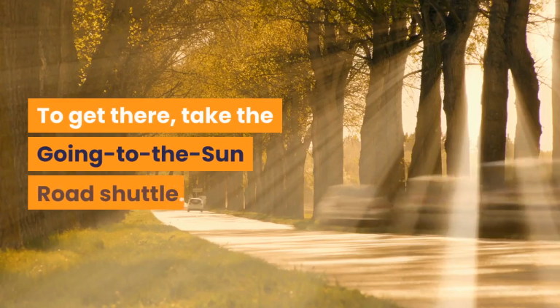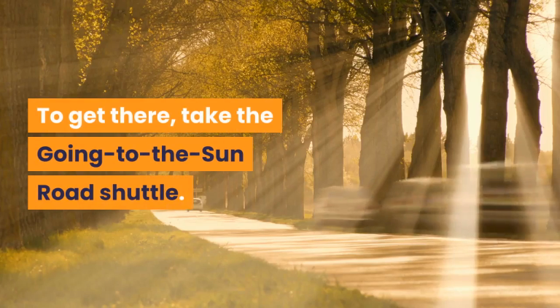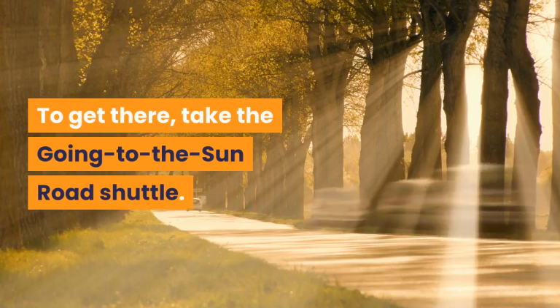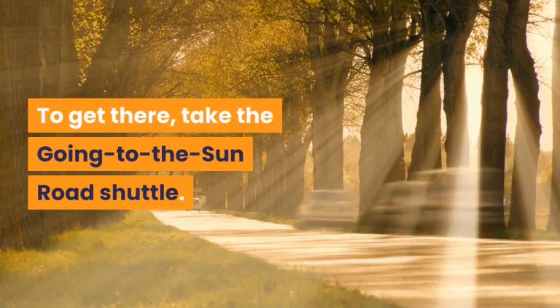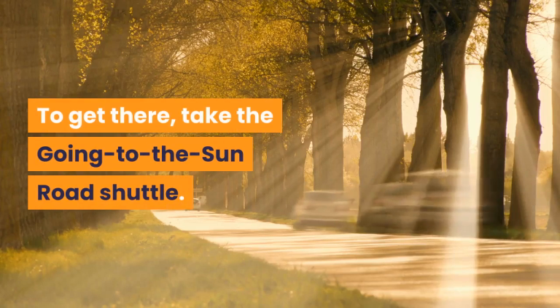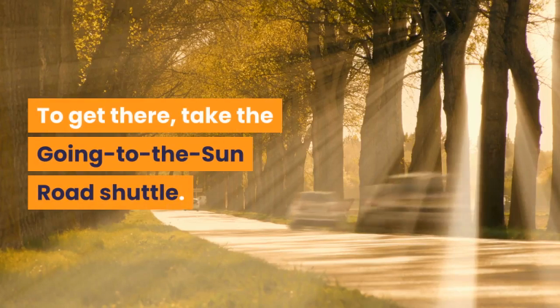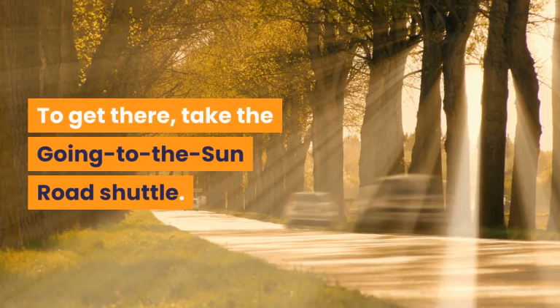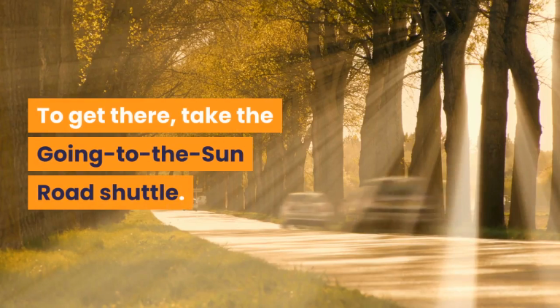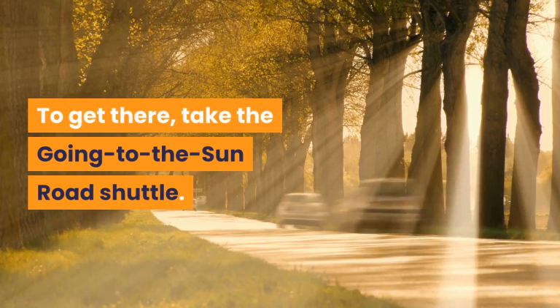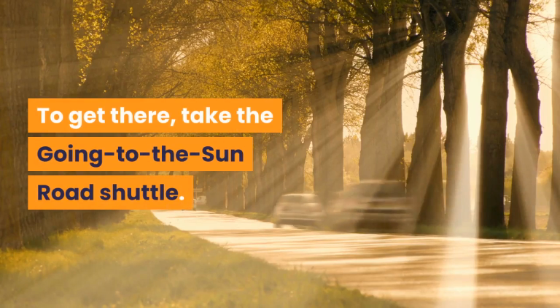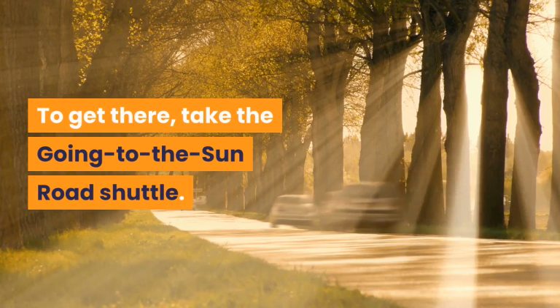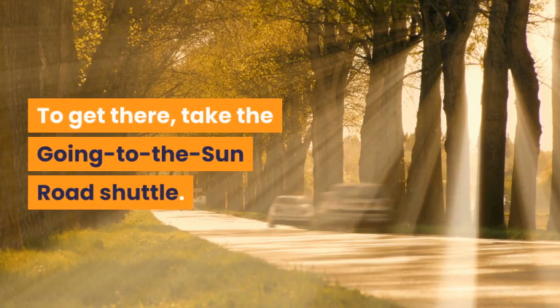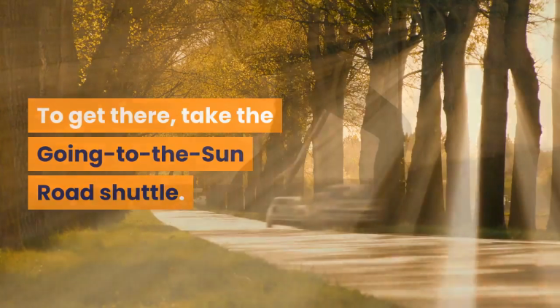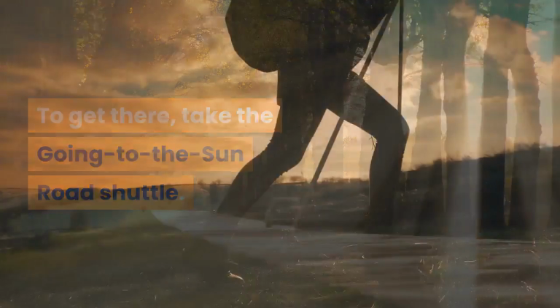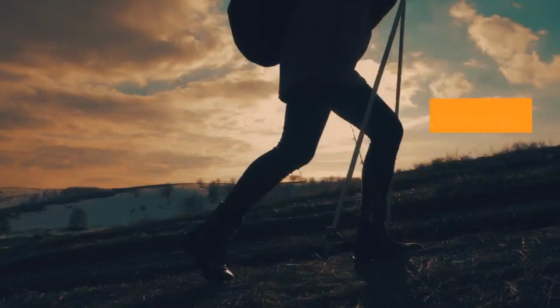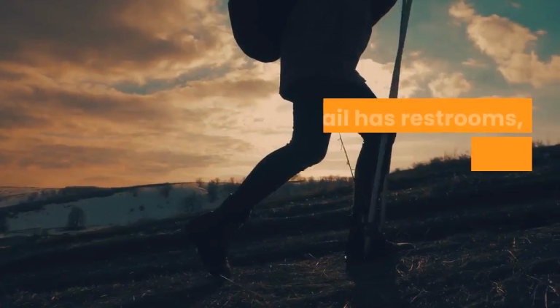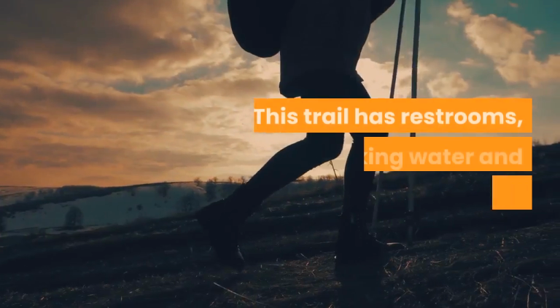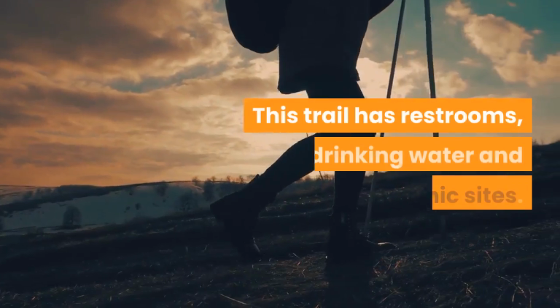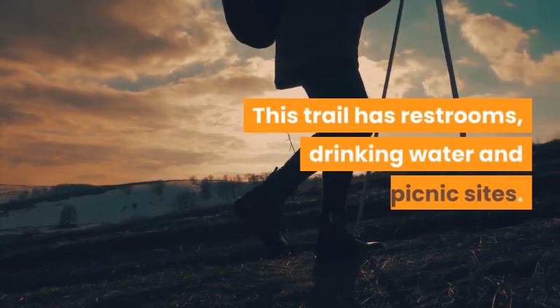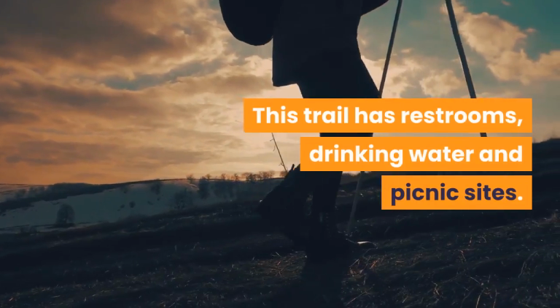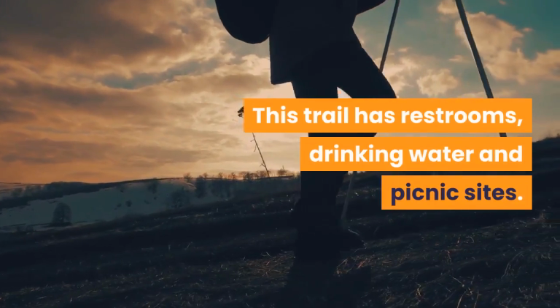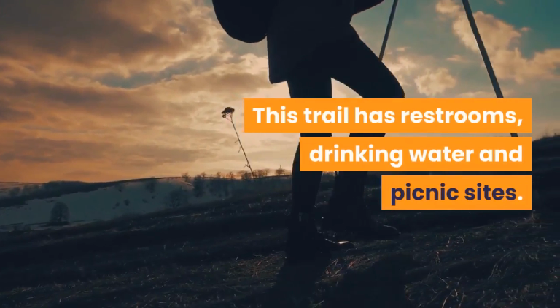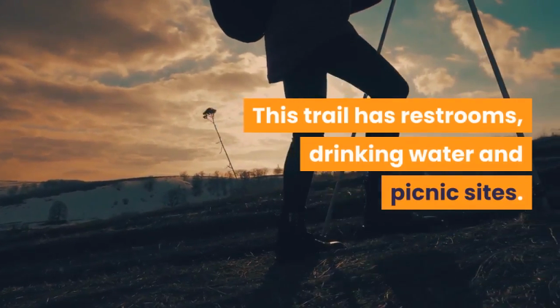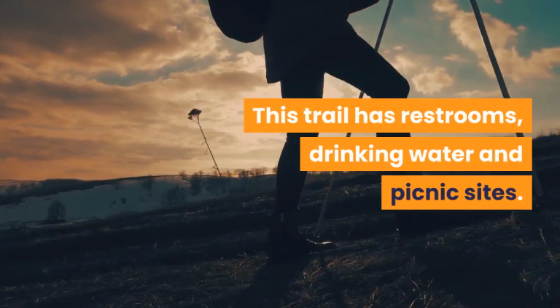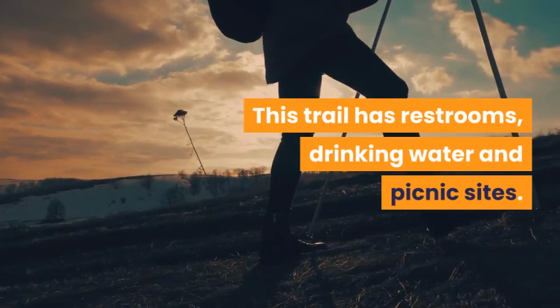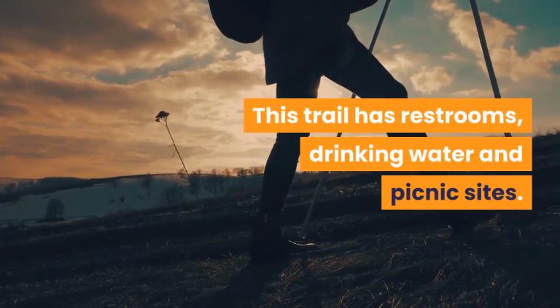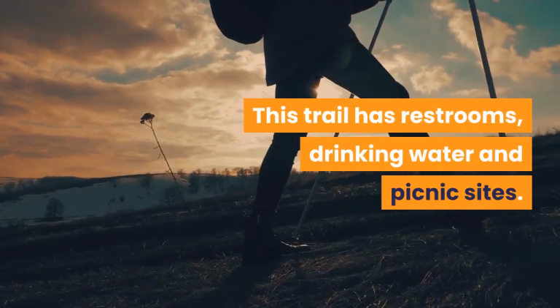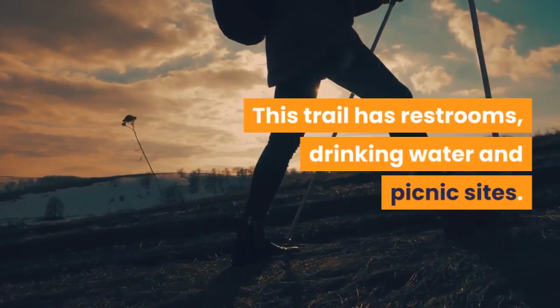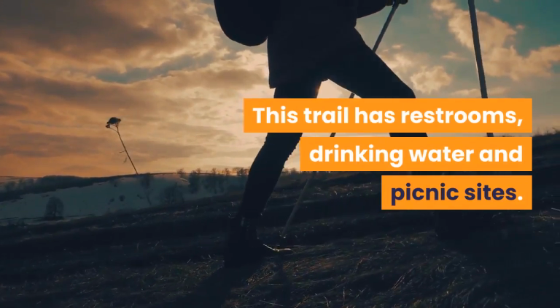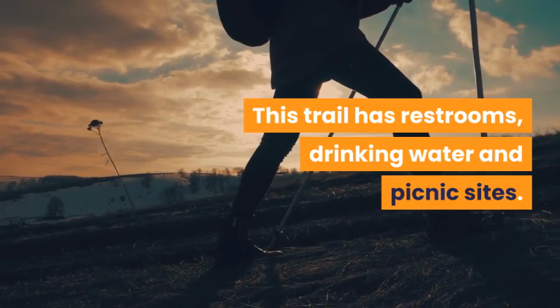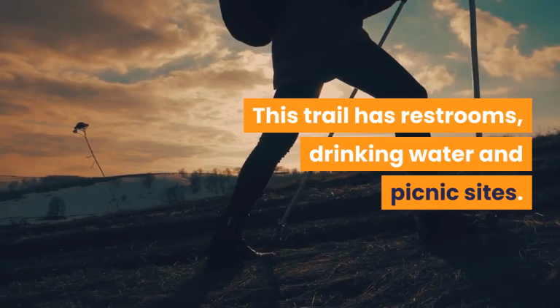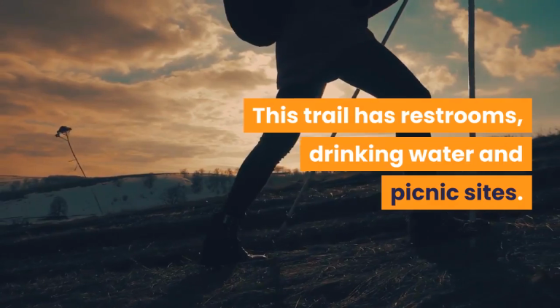To get there, take the Going to the Sun Road Shuttle. This trail has restrooms, drinking water and picnic sites.